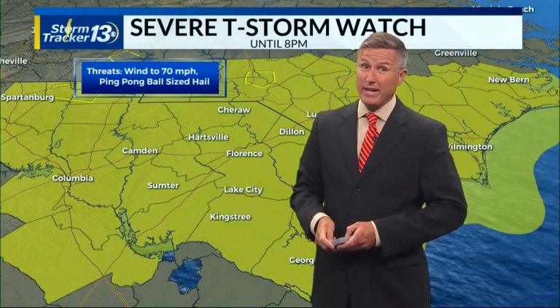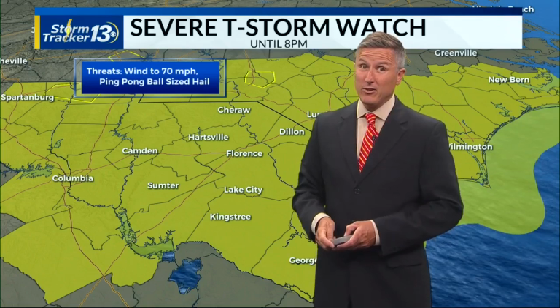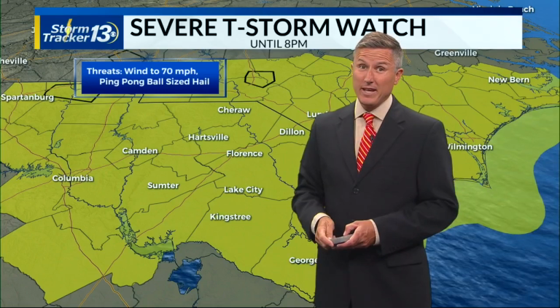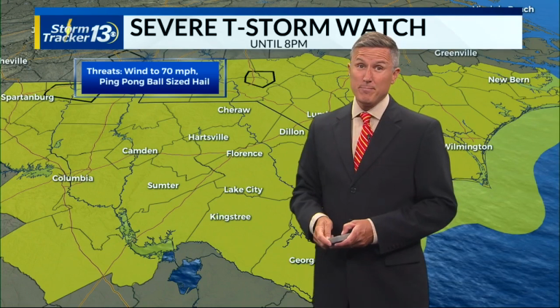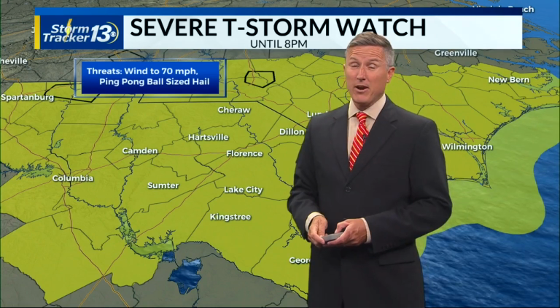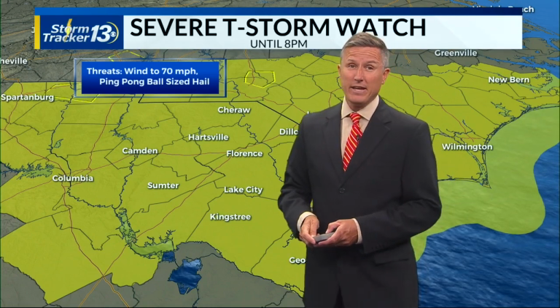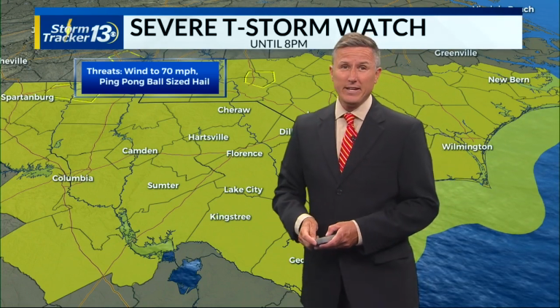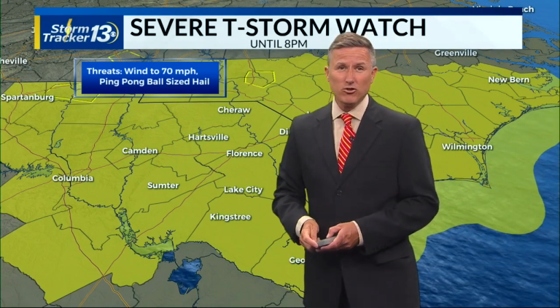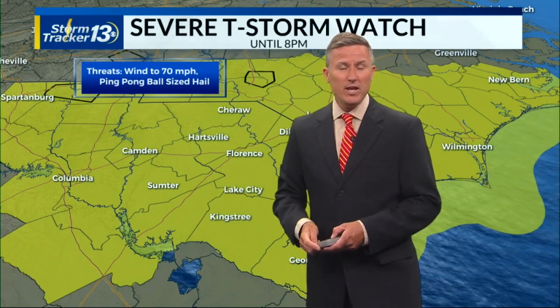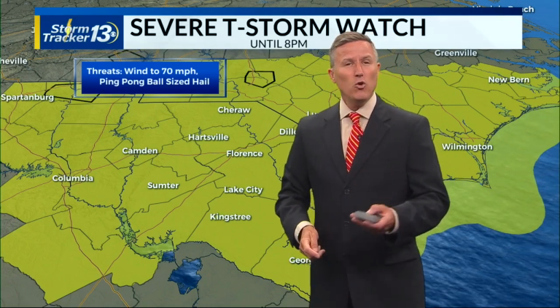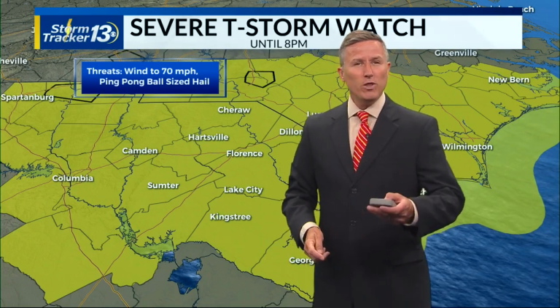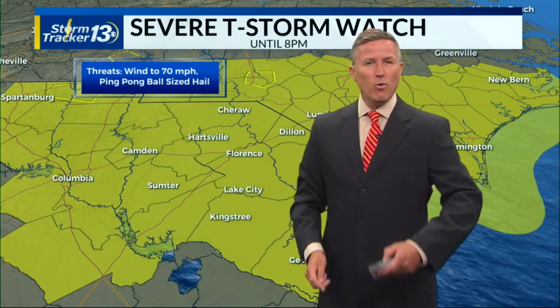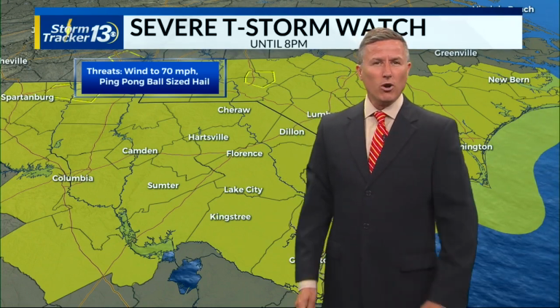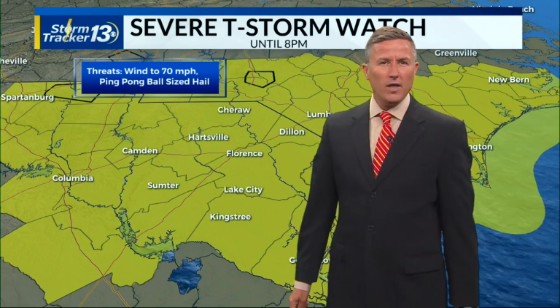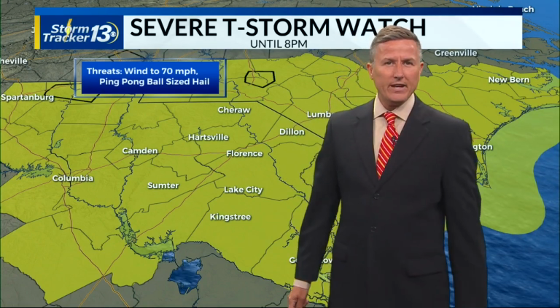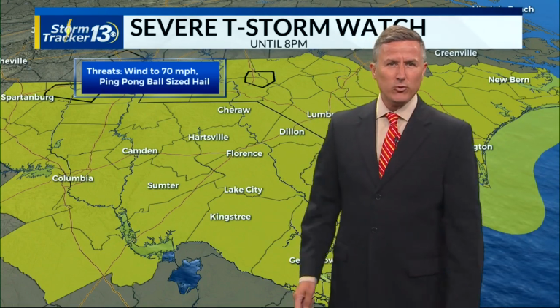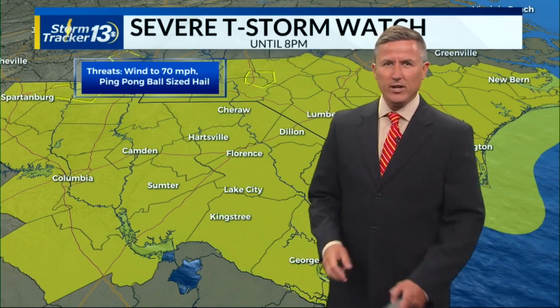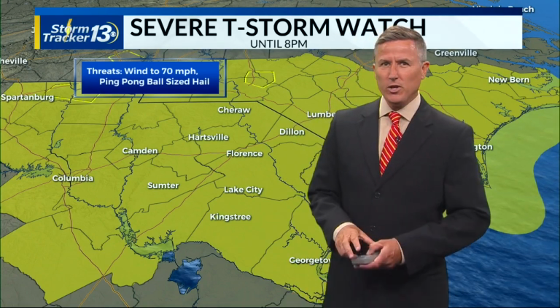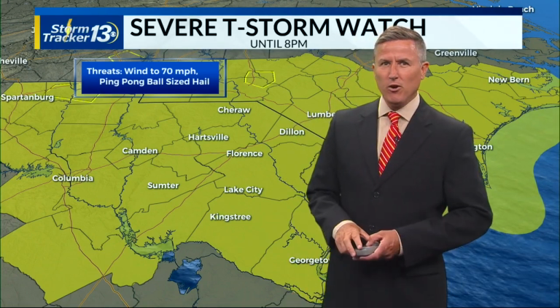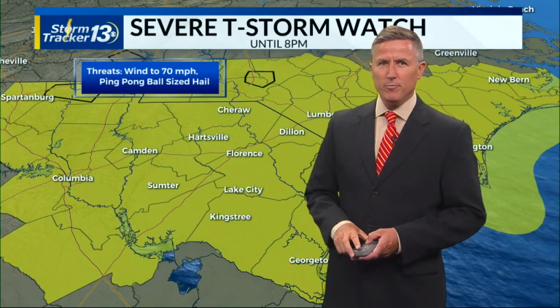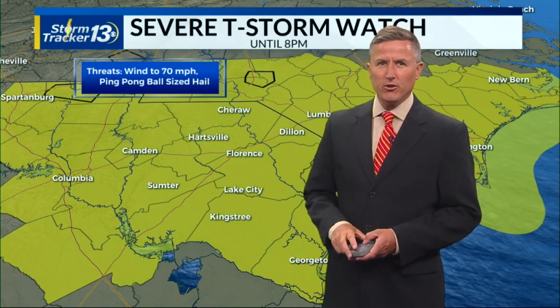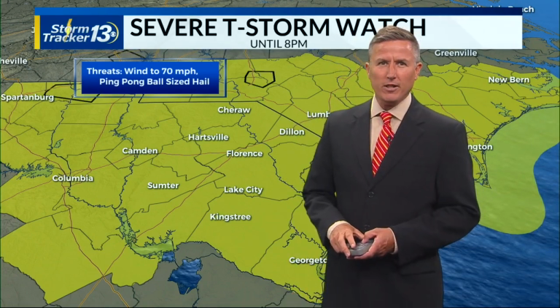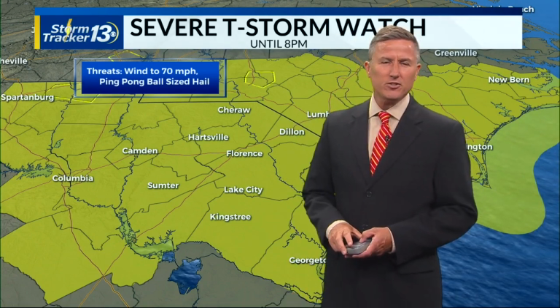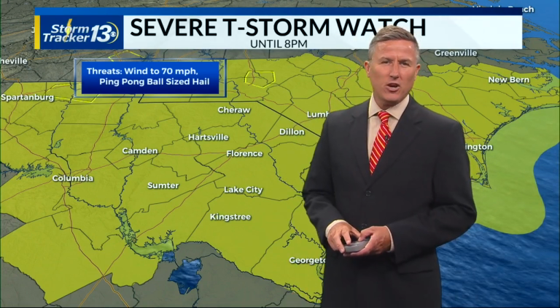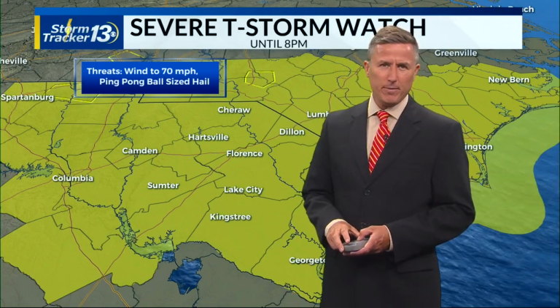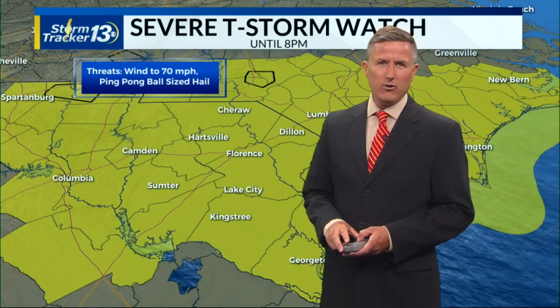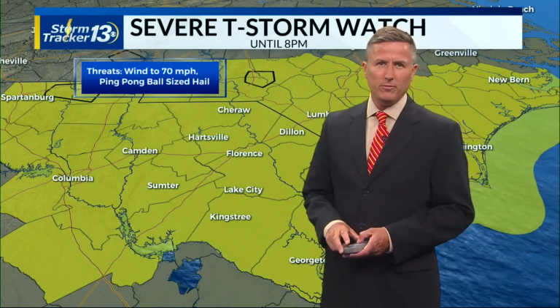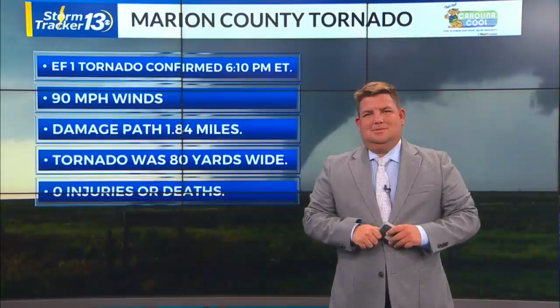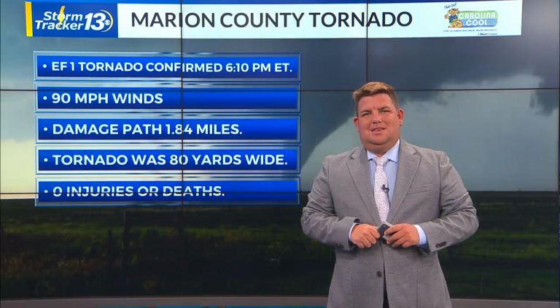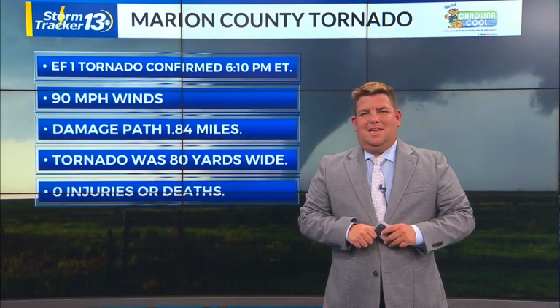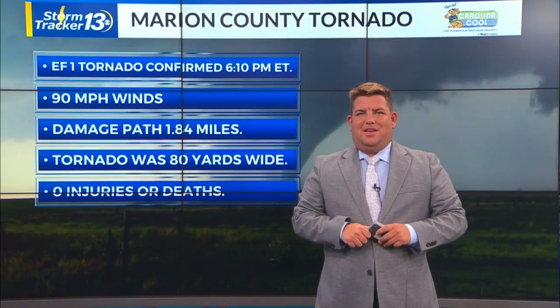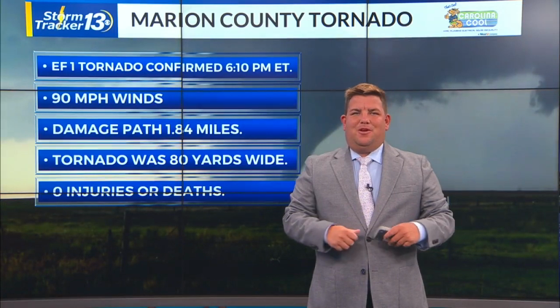That hit Marion yesterday. With more on that tornado, we go over to meteorologist Scotty Powell.